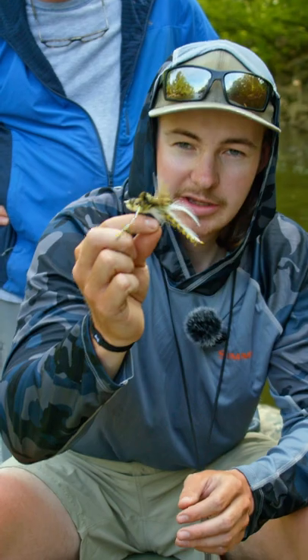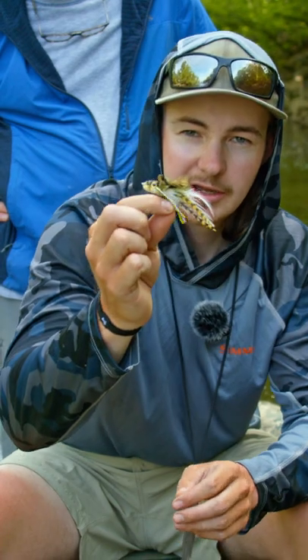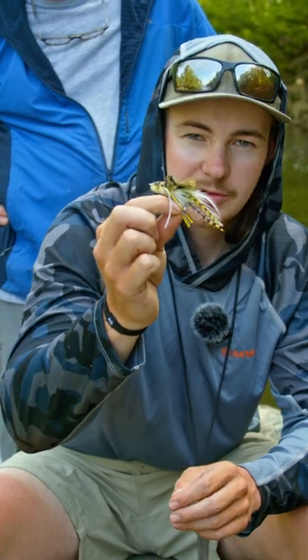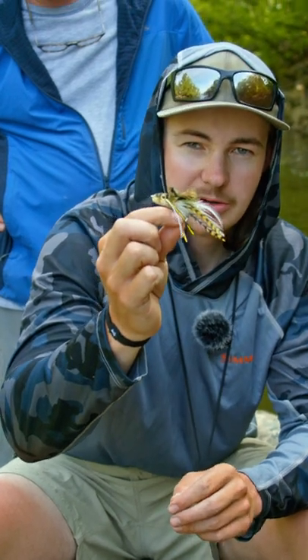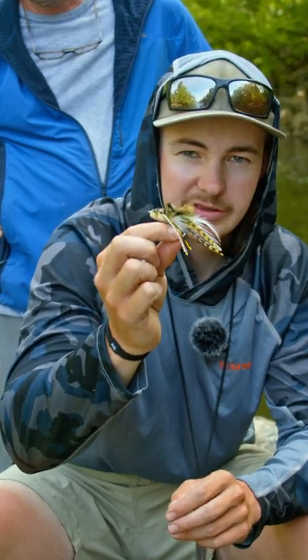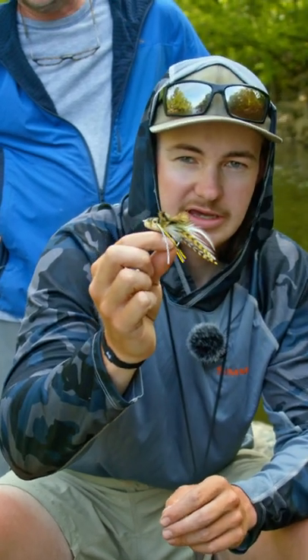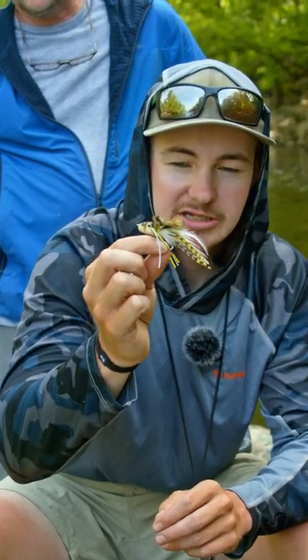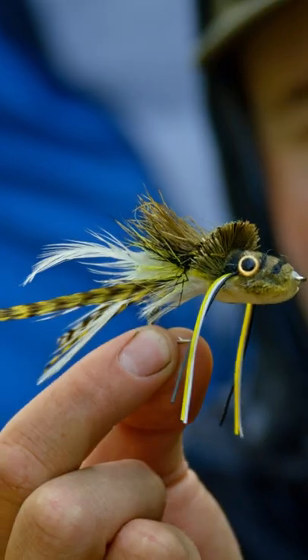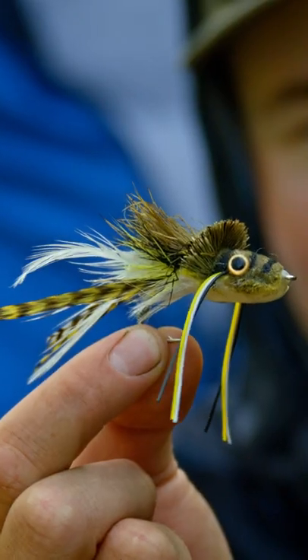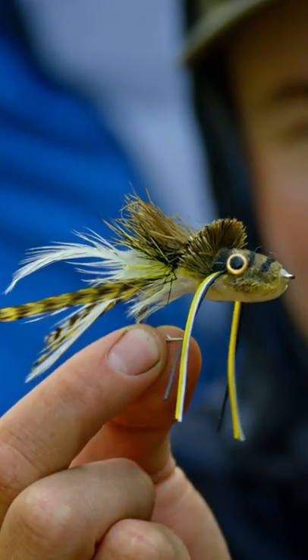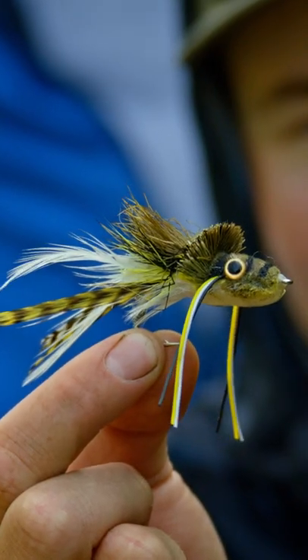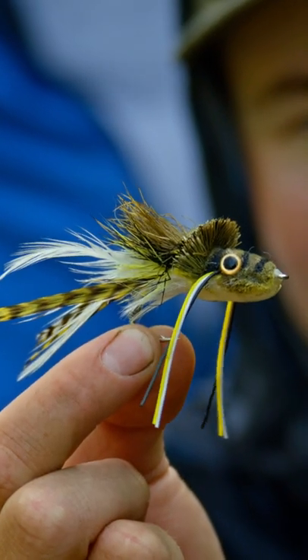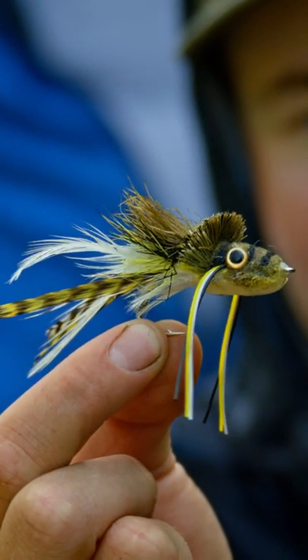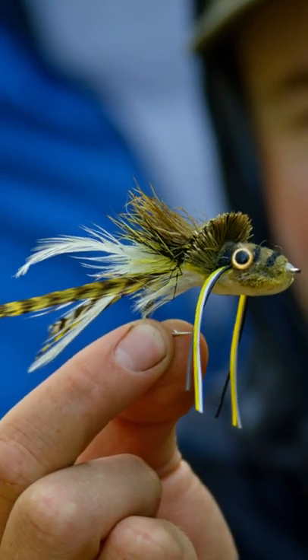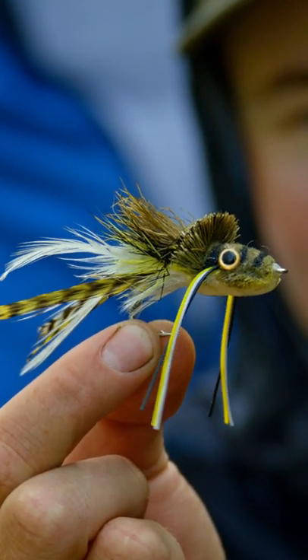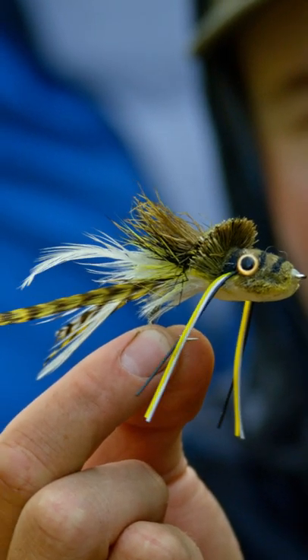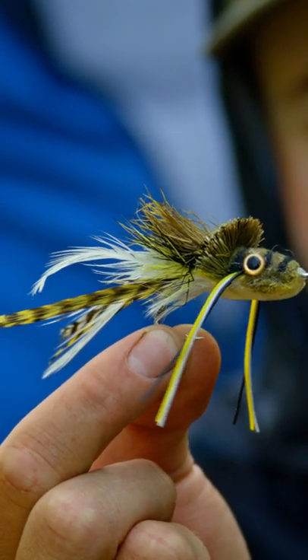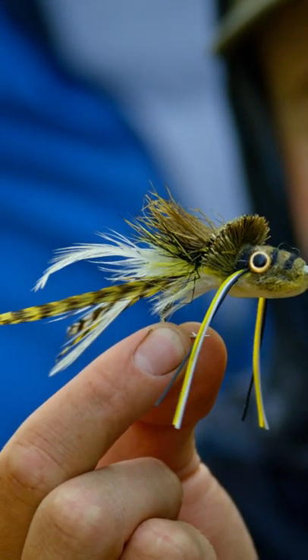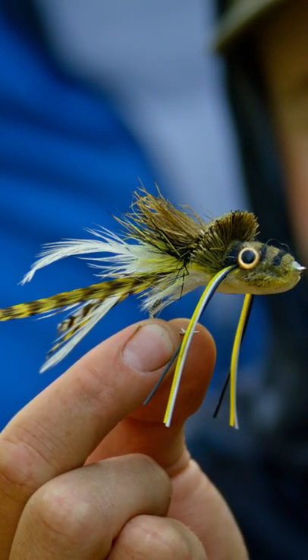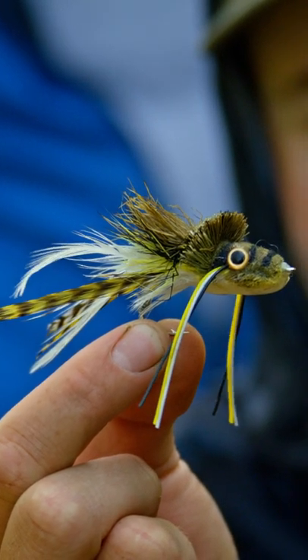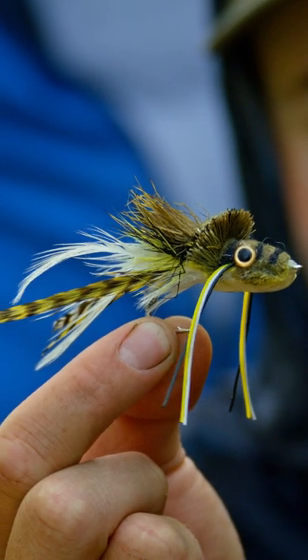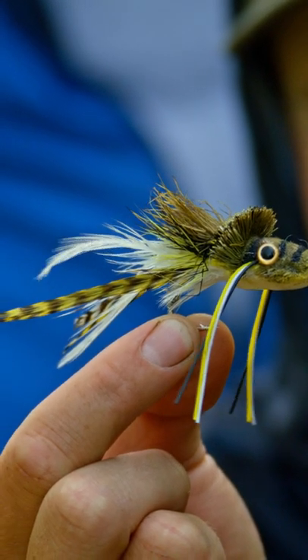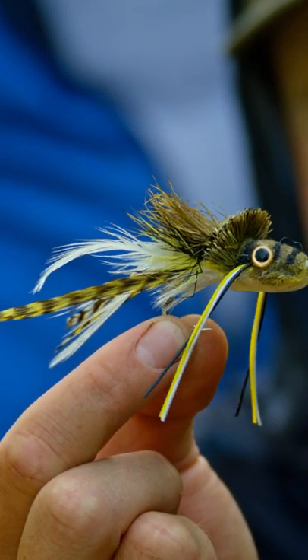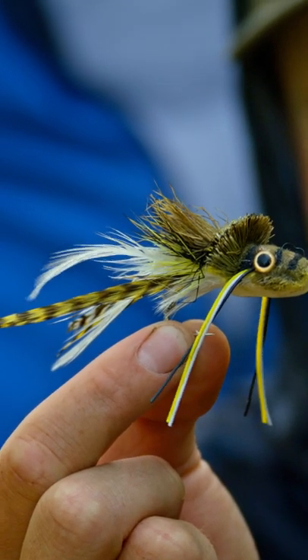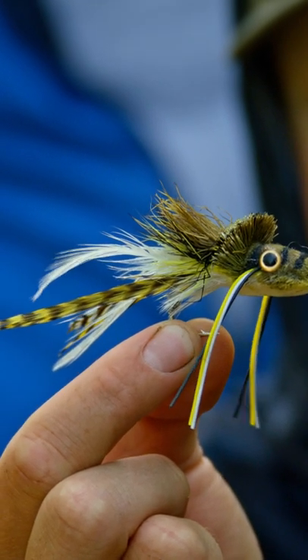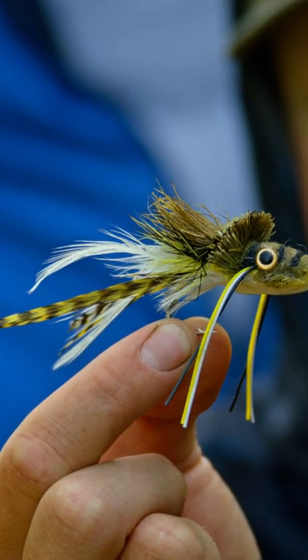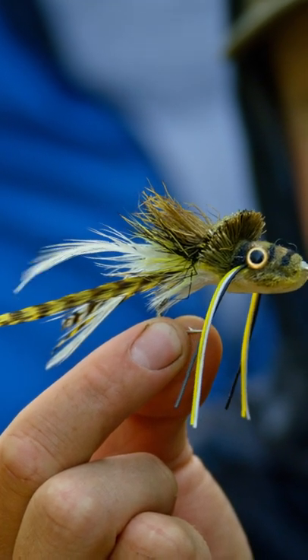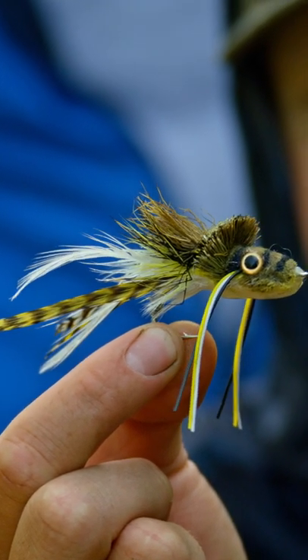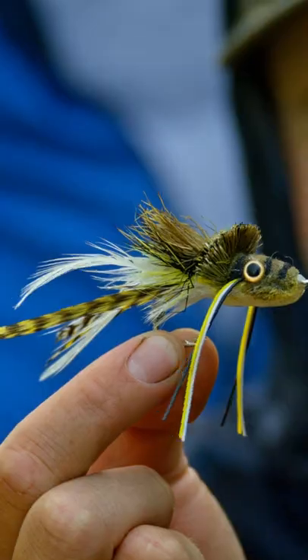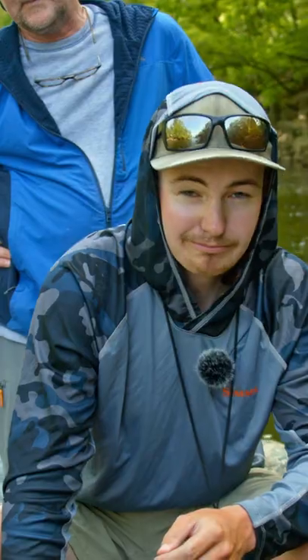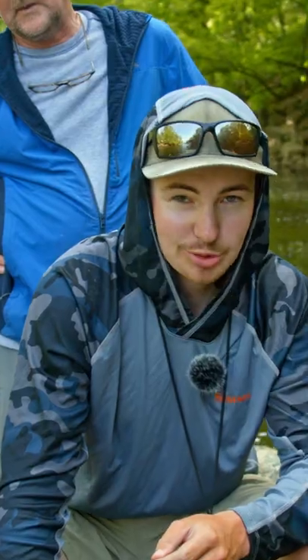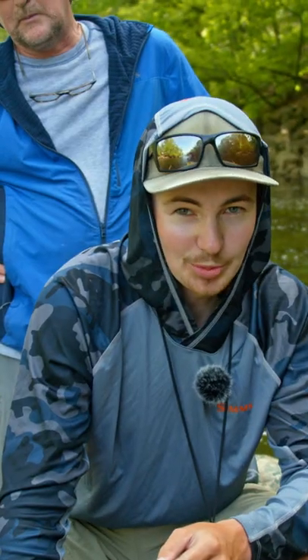Can't go wrong with a deer hair frog. These things are really, really fun to fish — they make a great sound. Bloop.